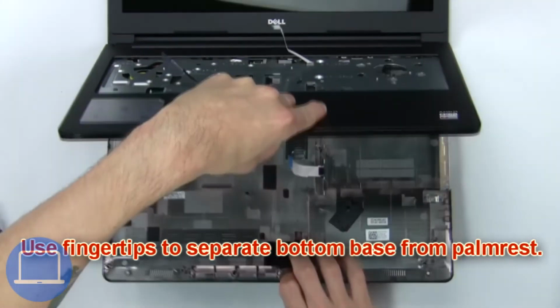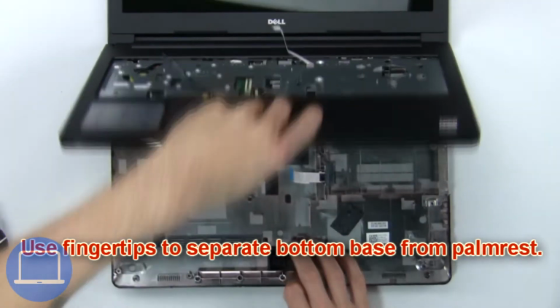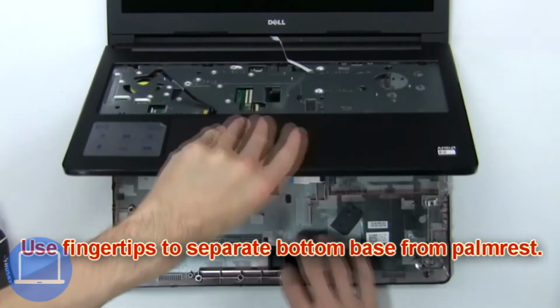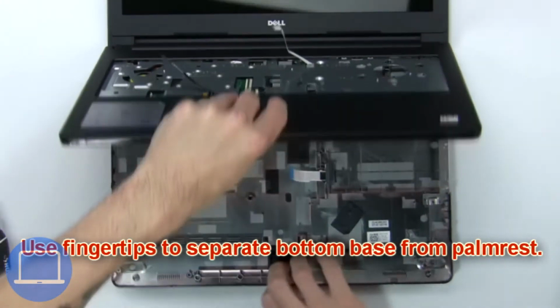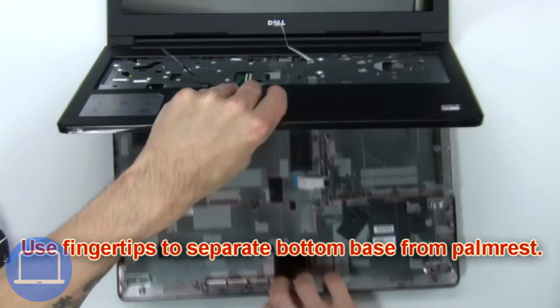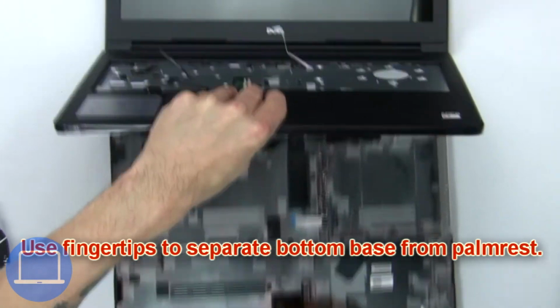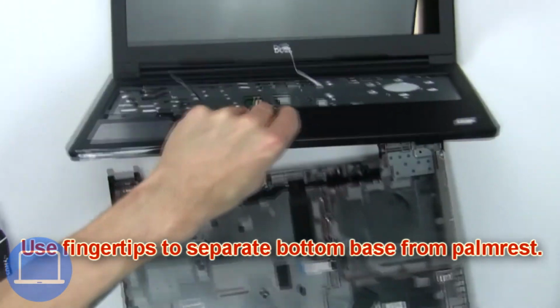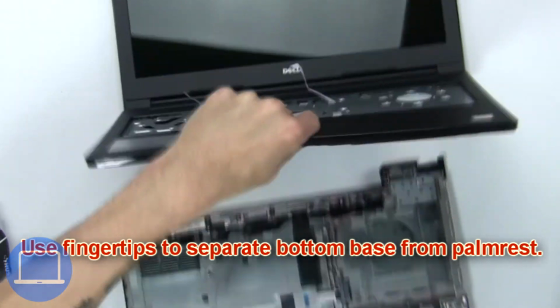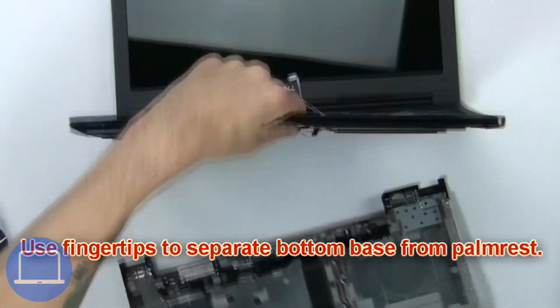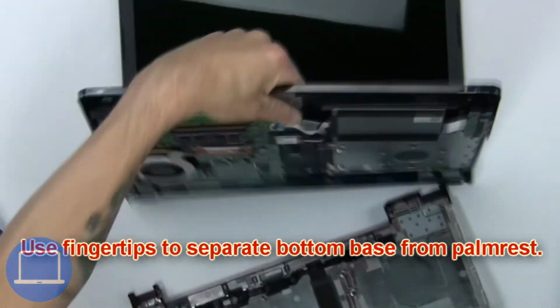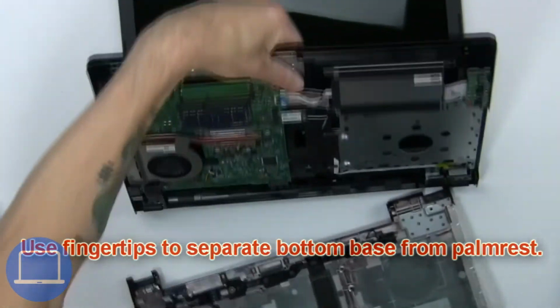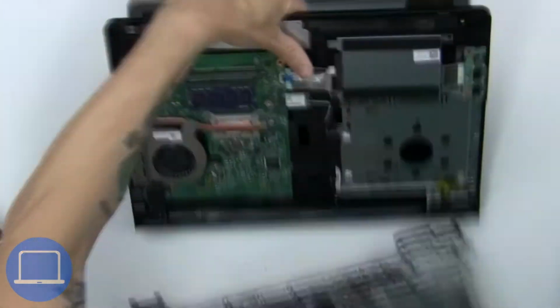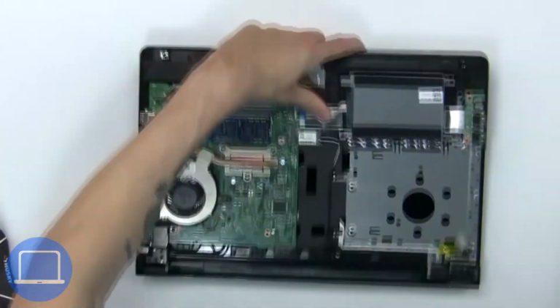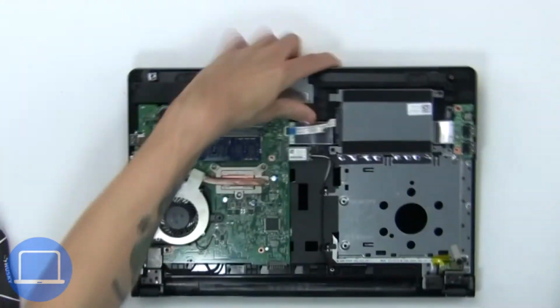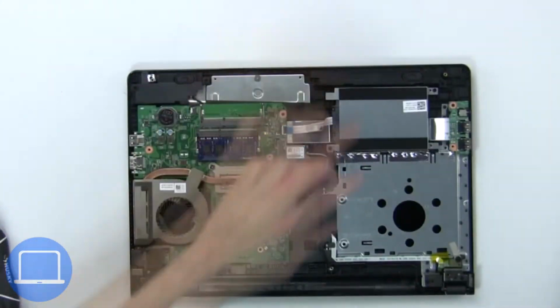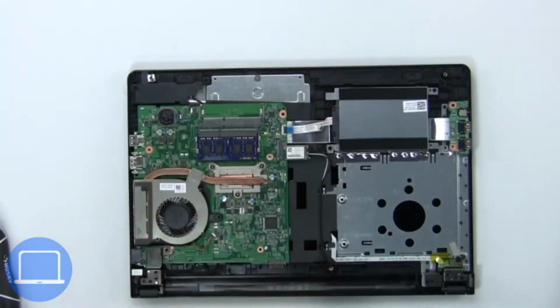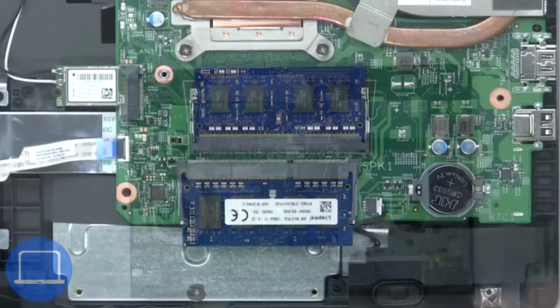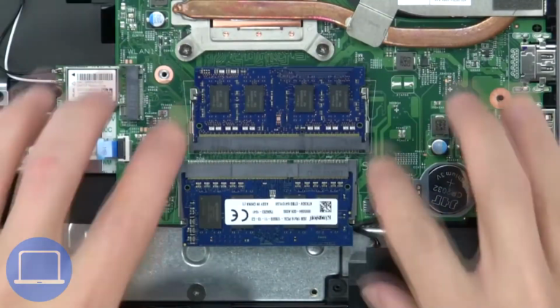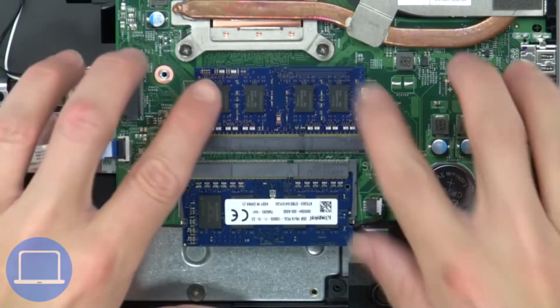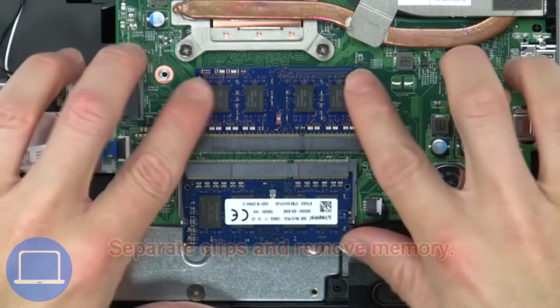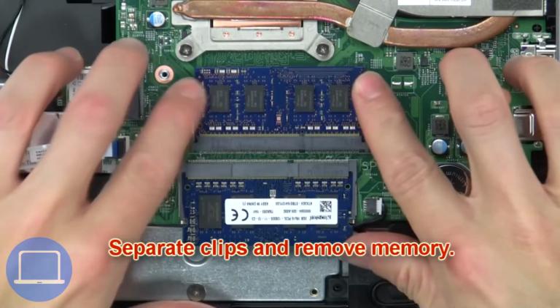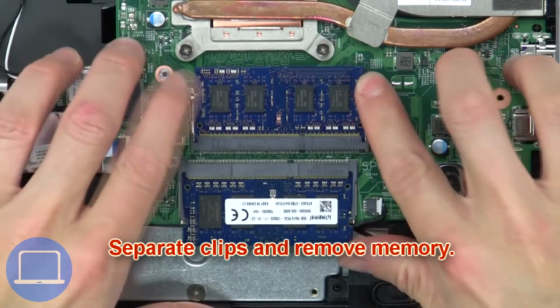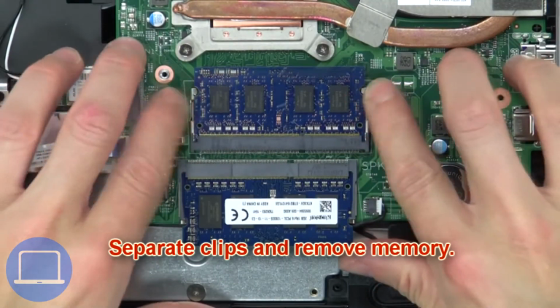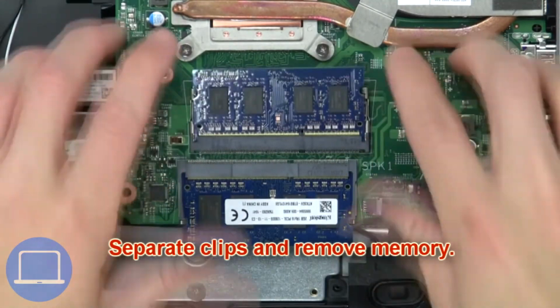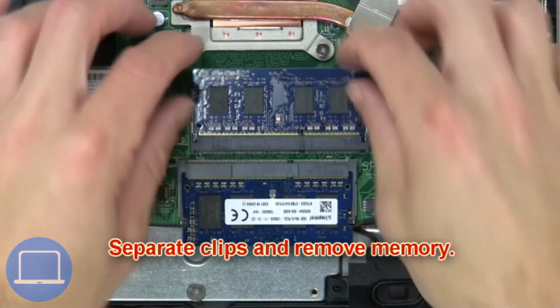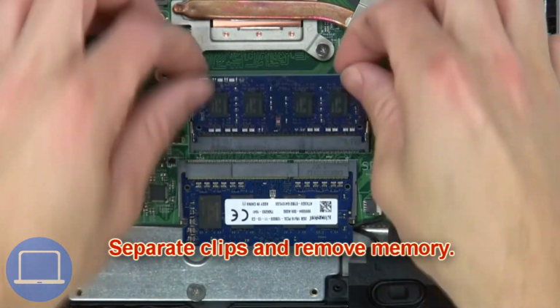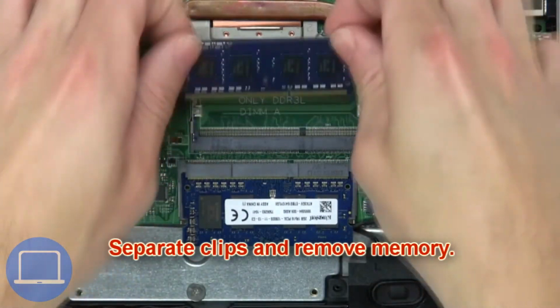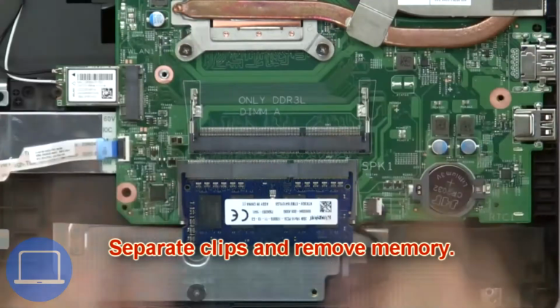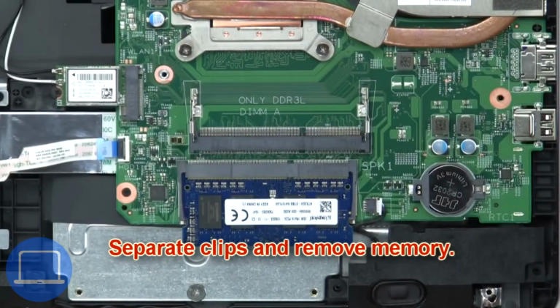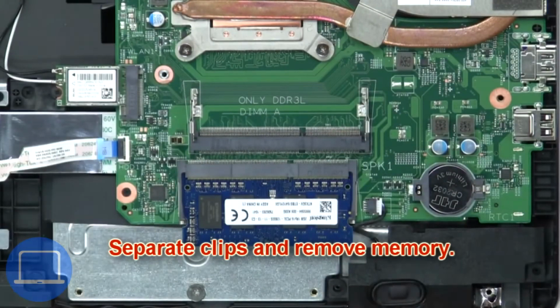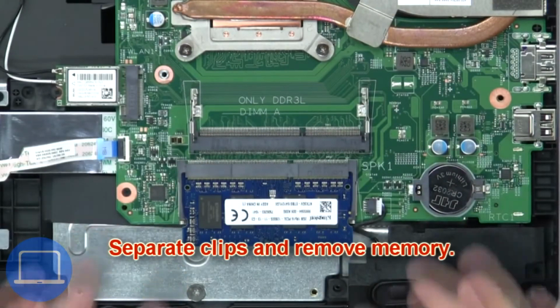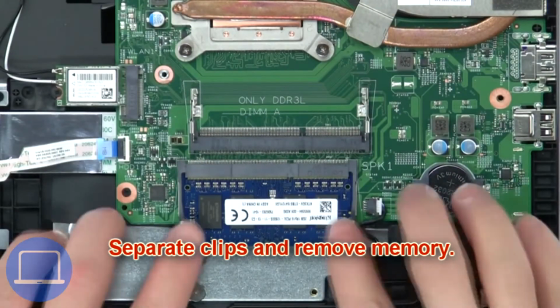Now separate the clips and remove the memory.